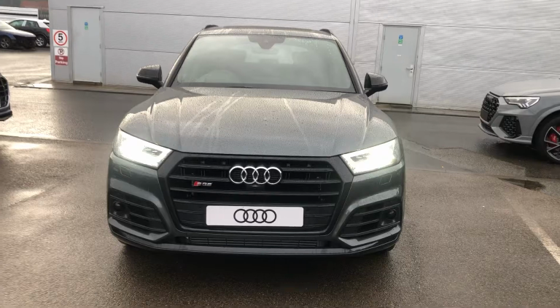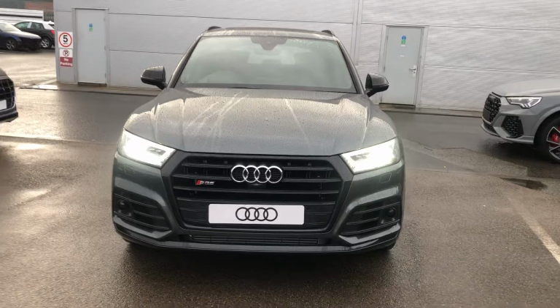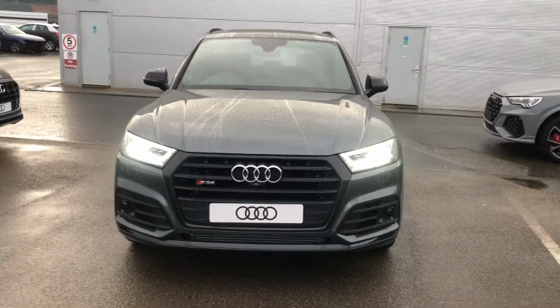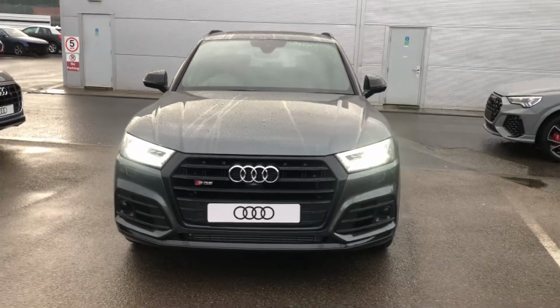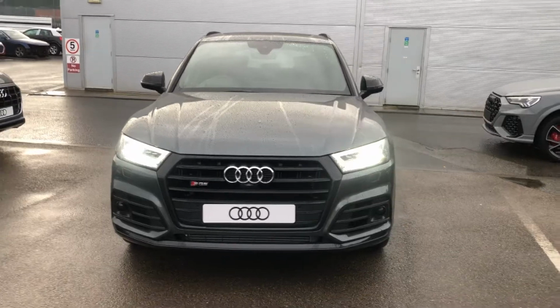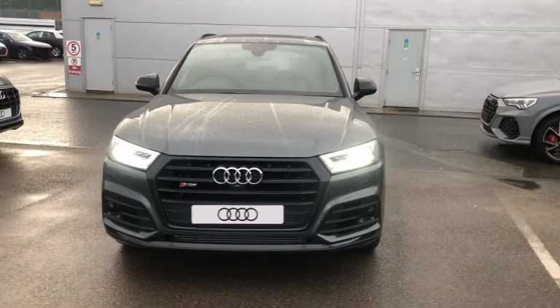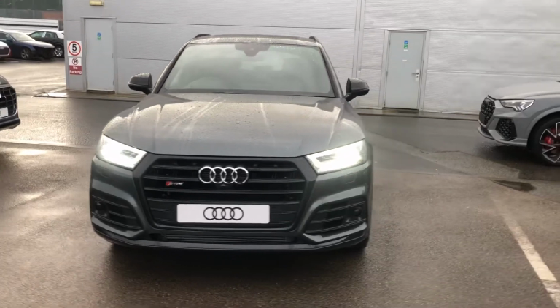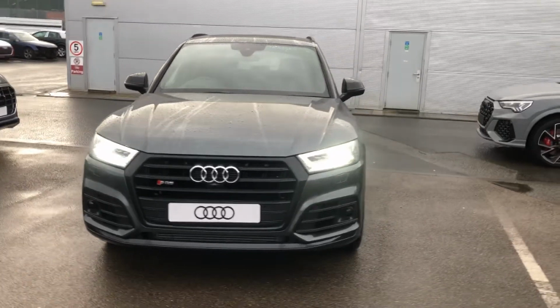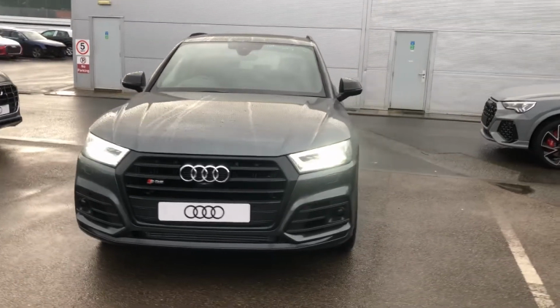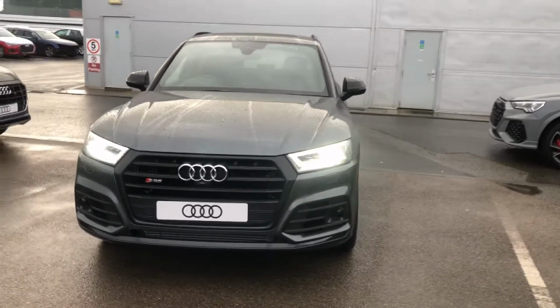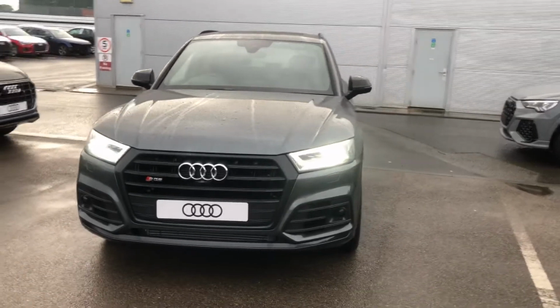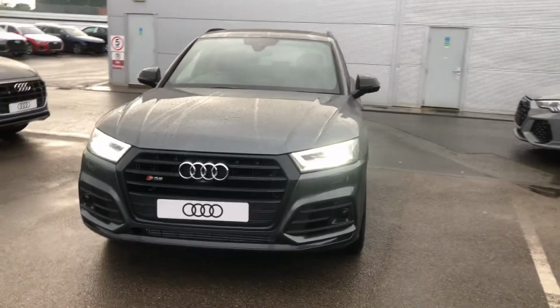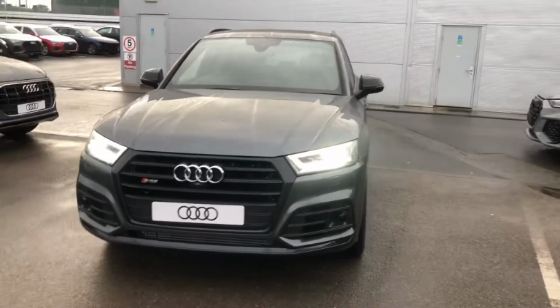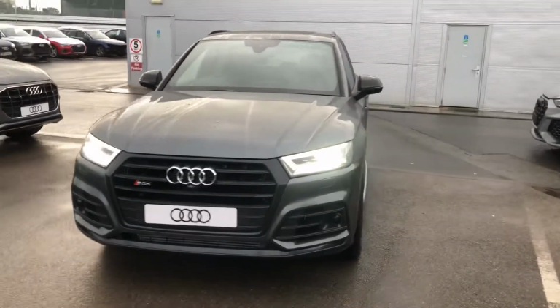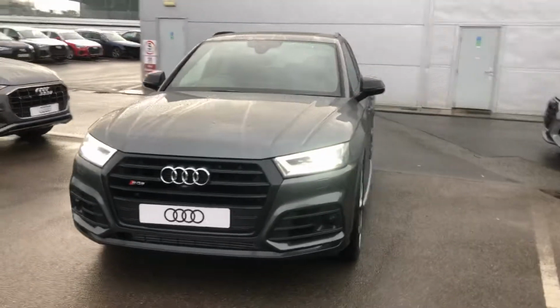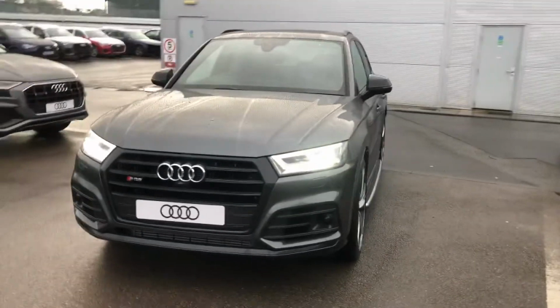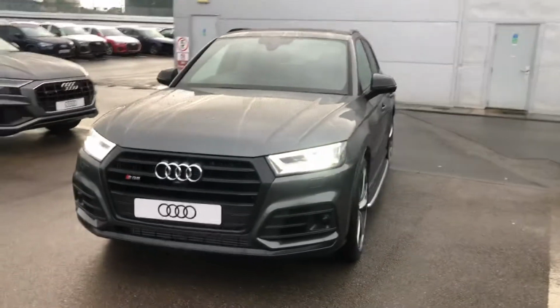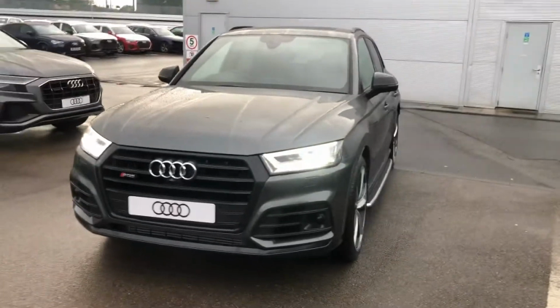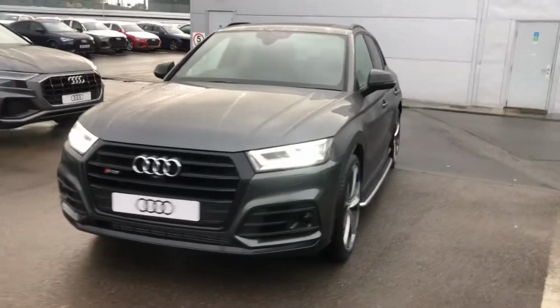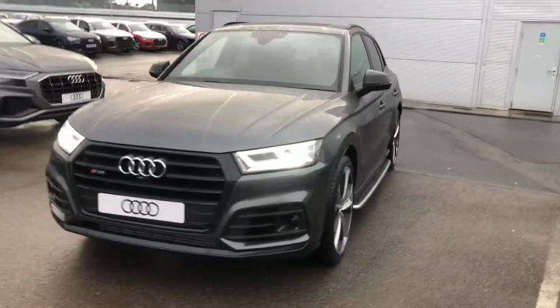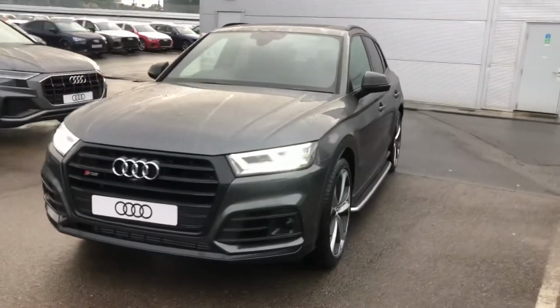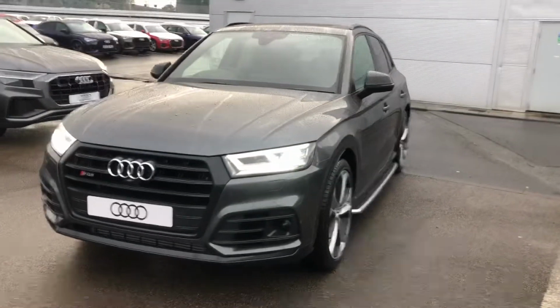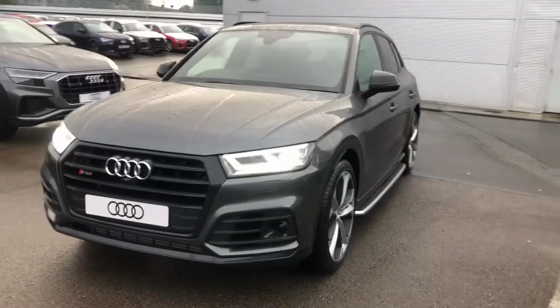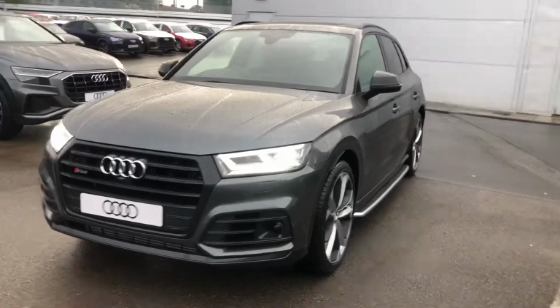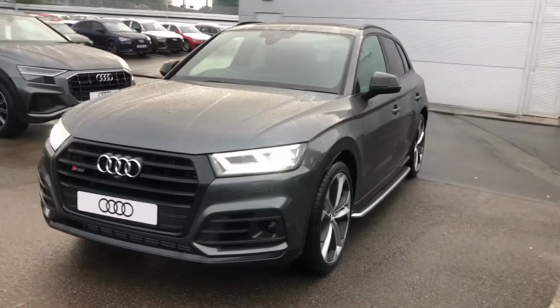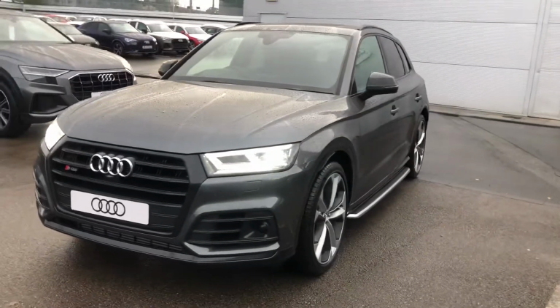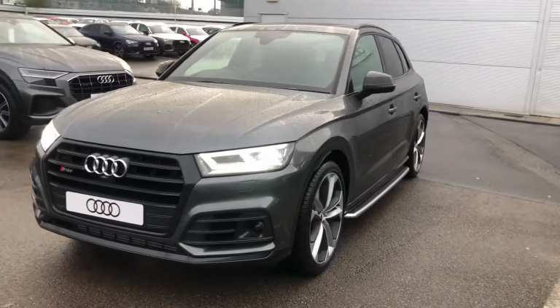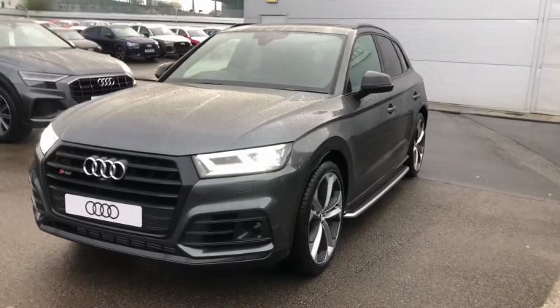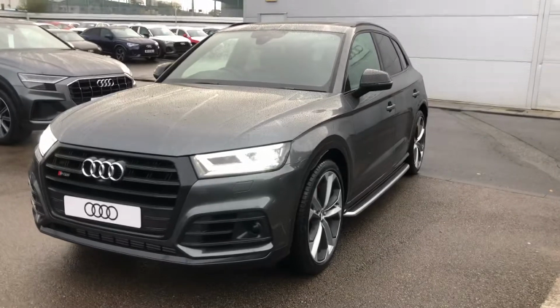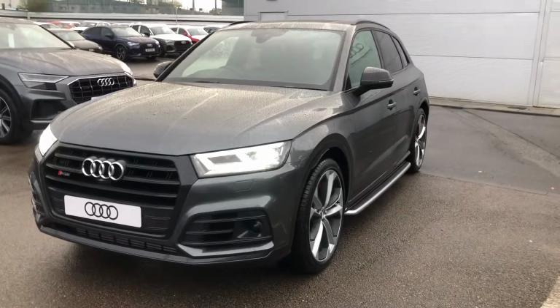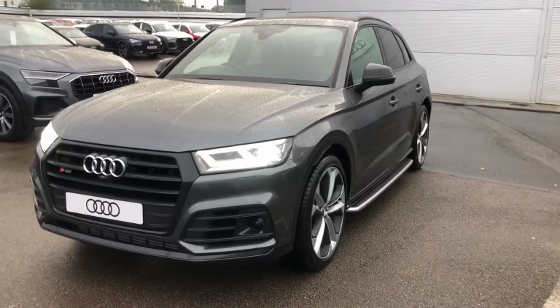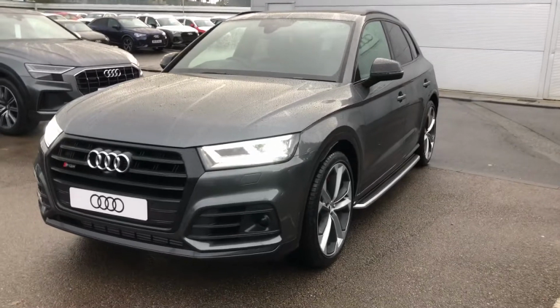Hello there and welcome to Crewe Audi. Today I'm going to take you around this brand new Audi SQ5.